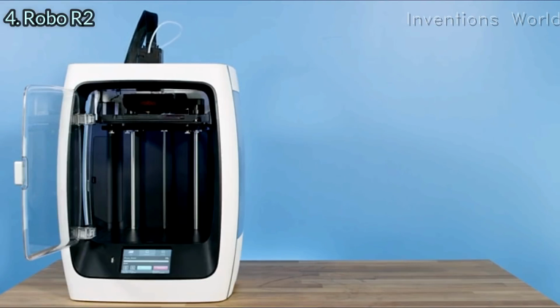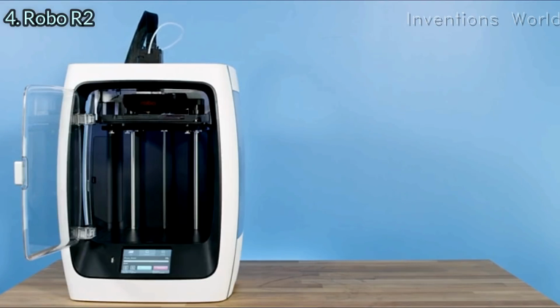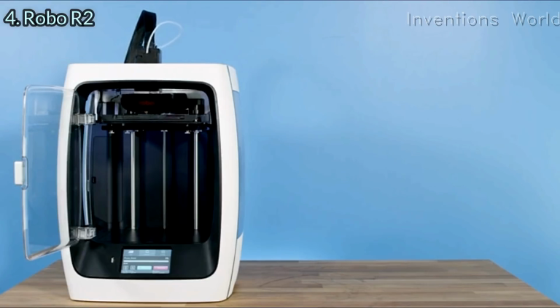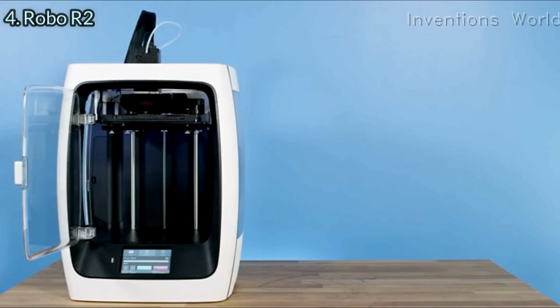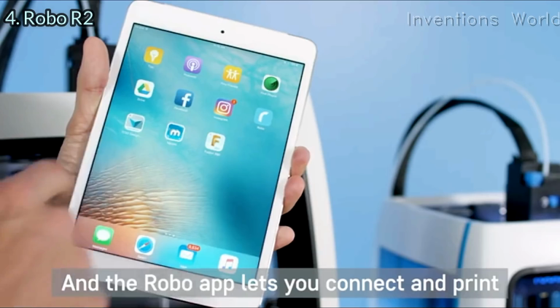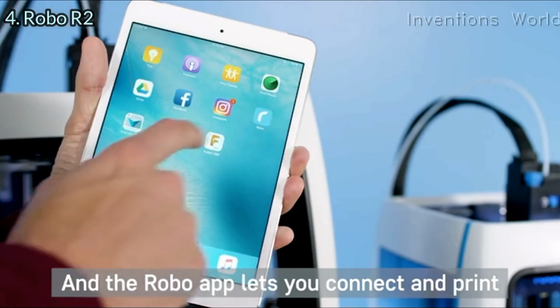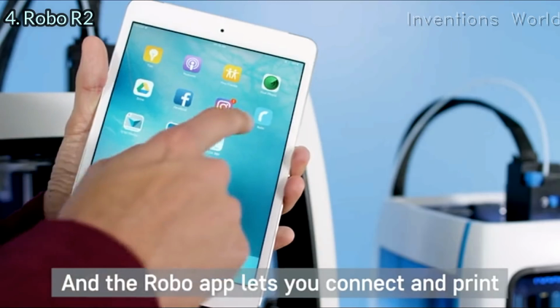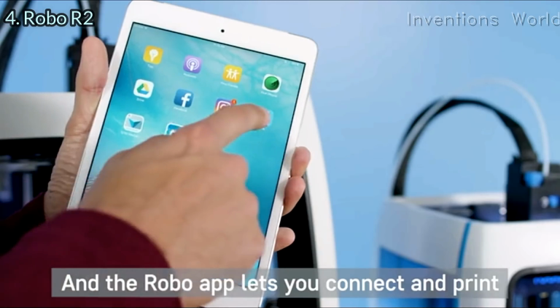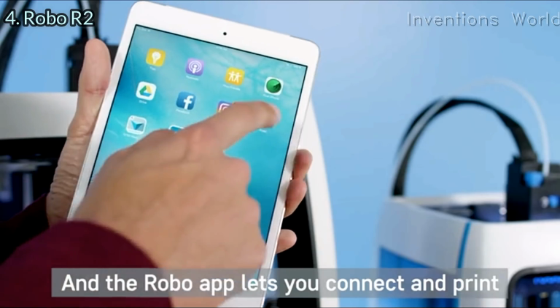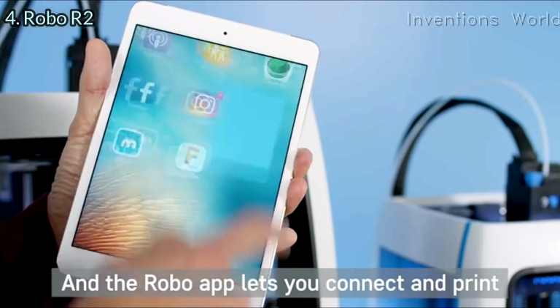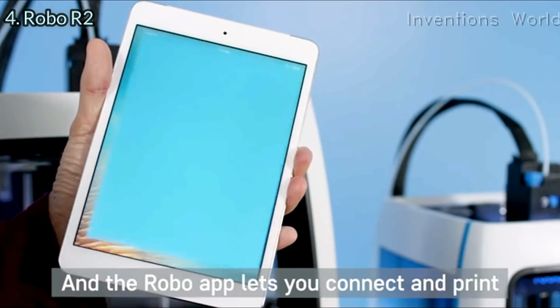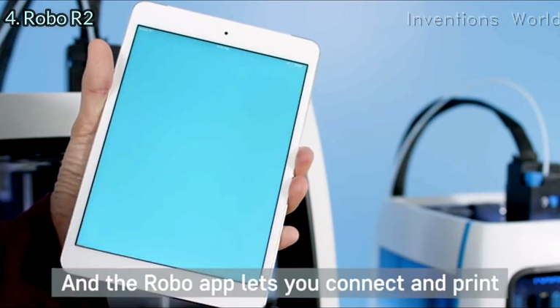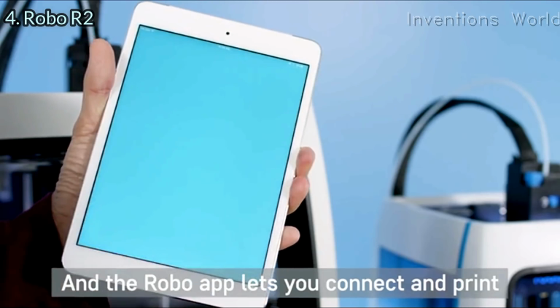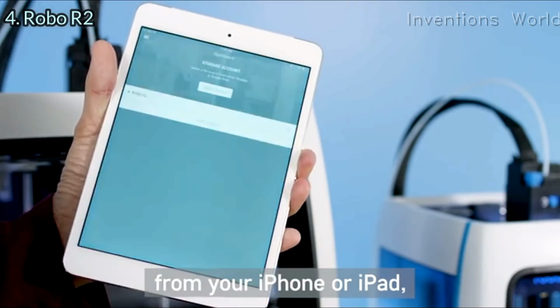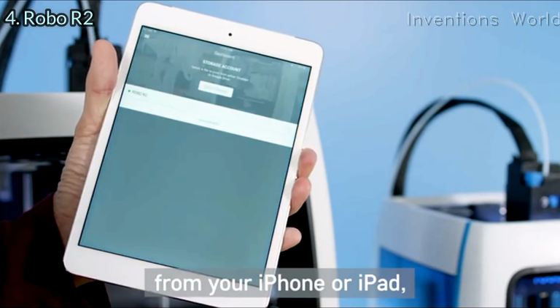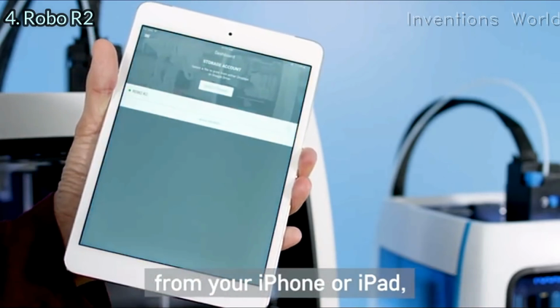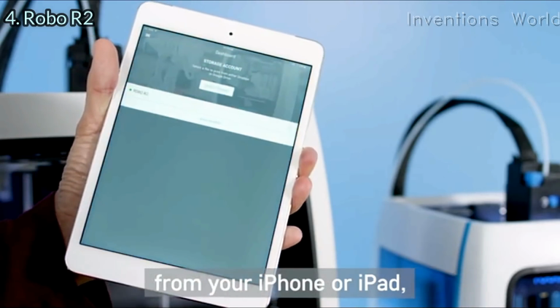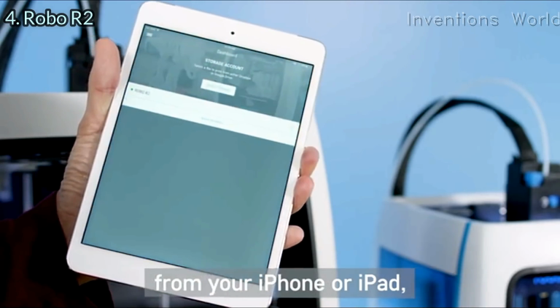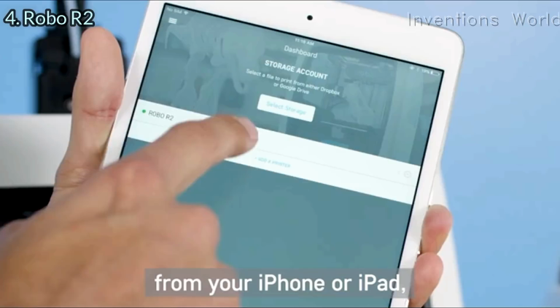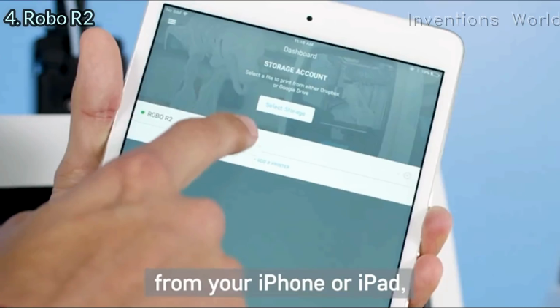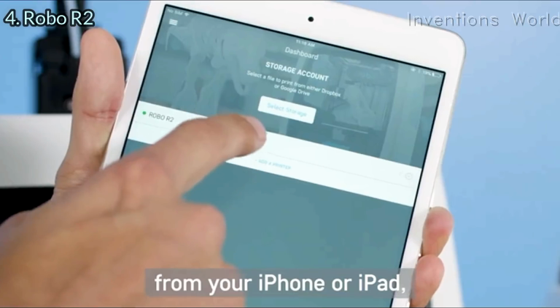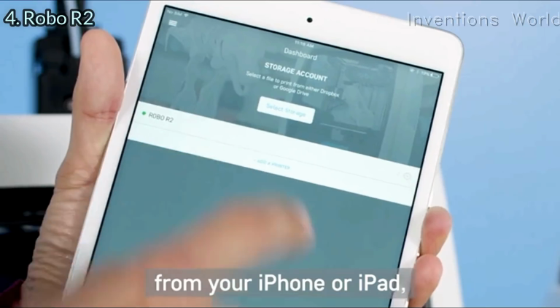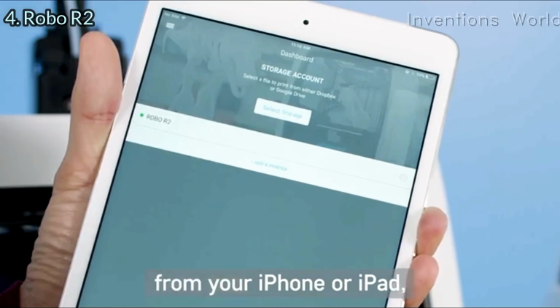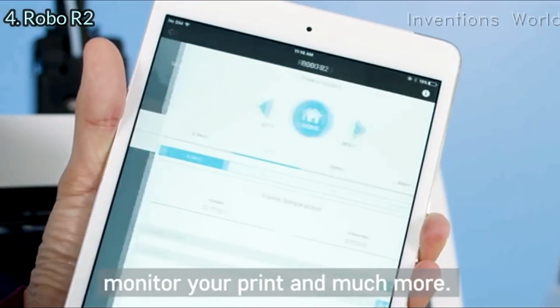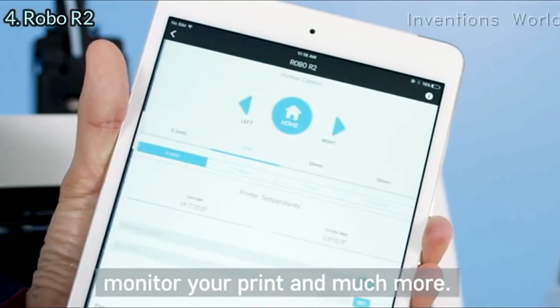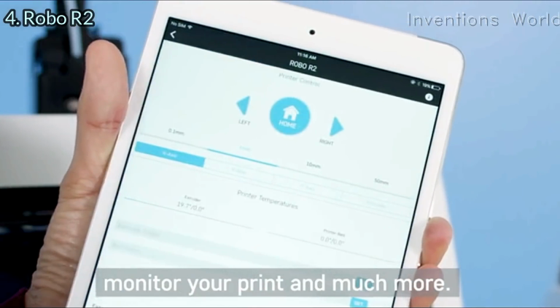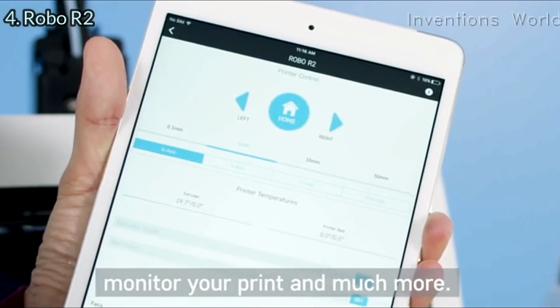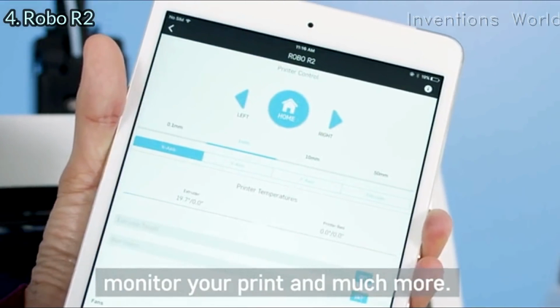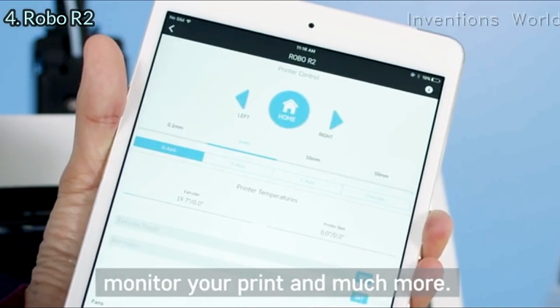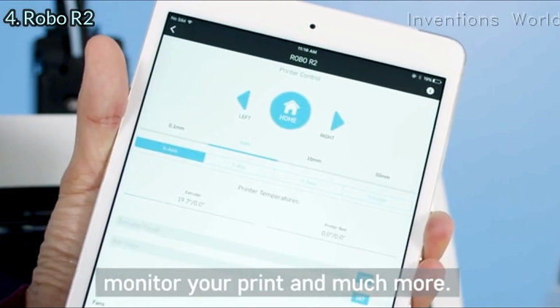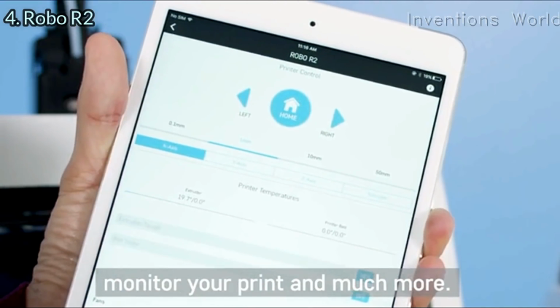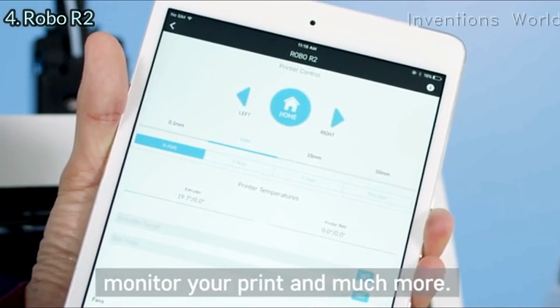The Robo app lets you connect and print from your iPhone or iPad, monitor your print, and much more.